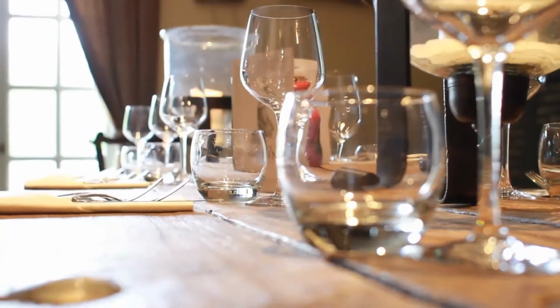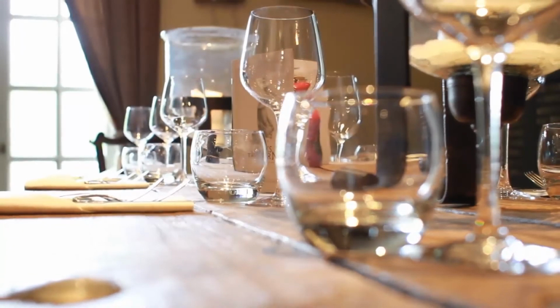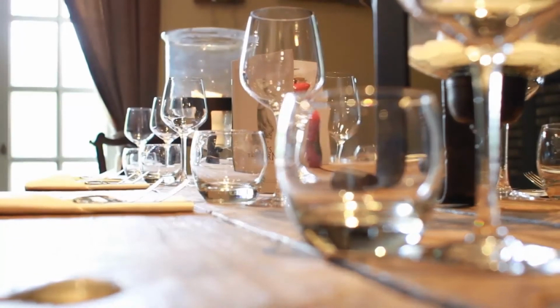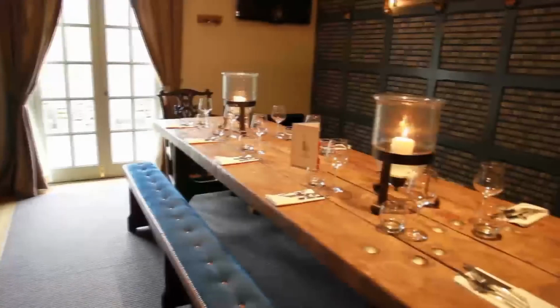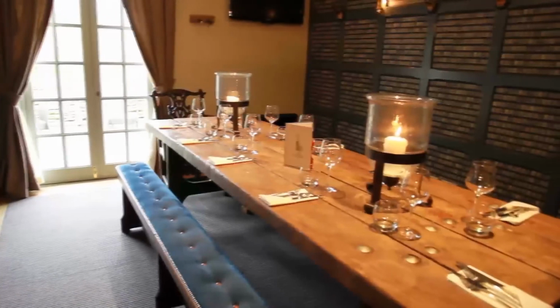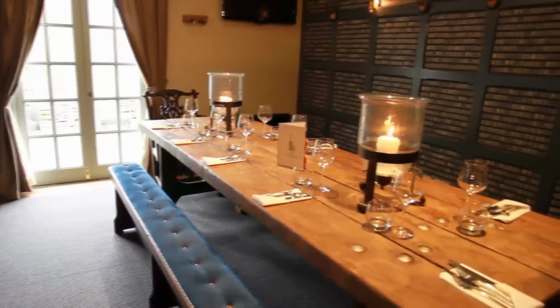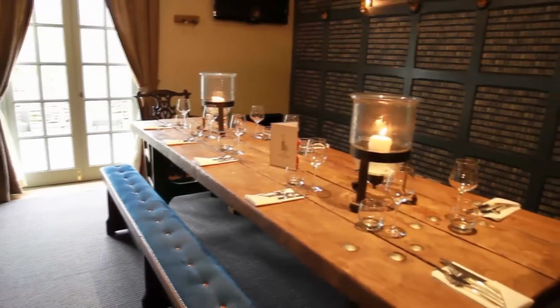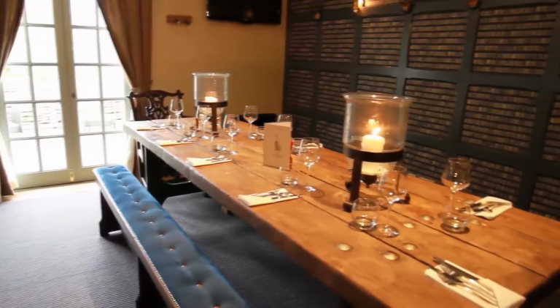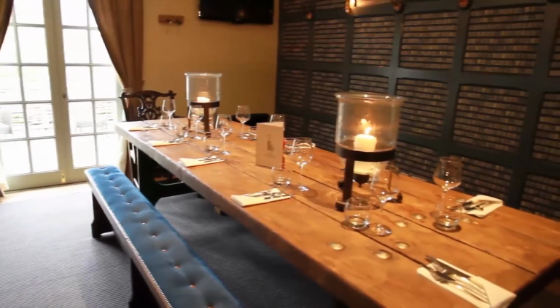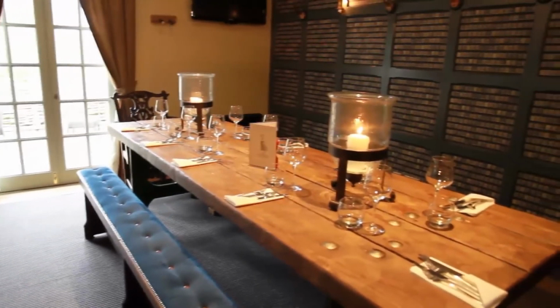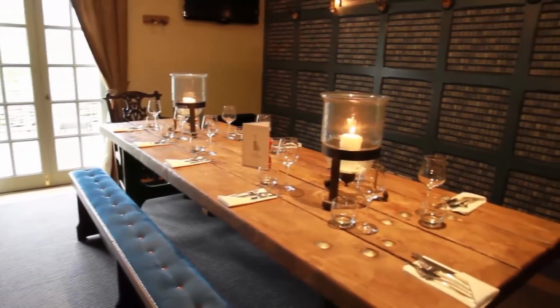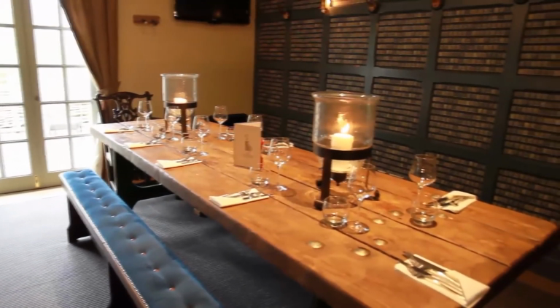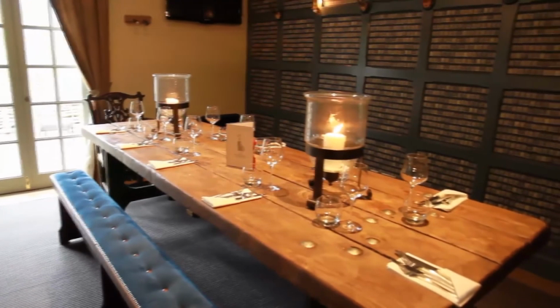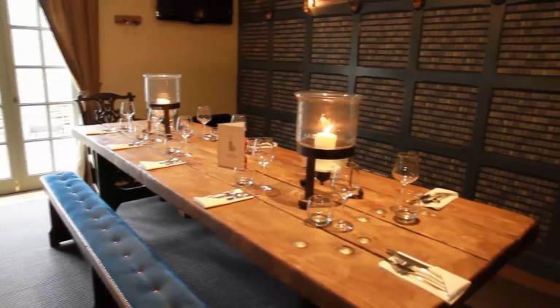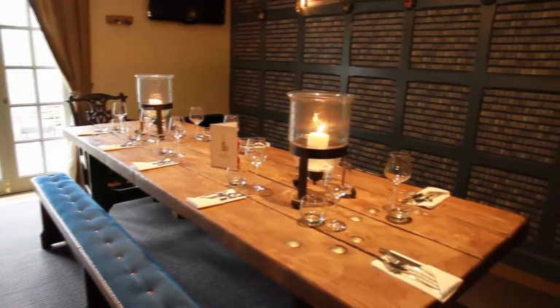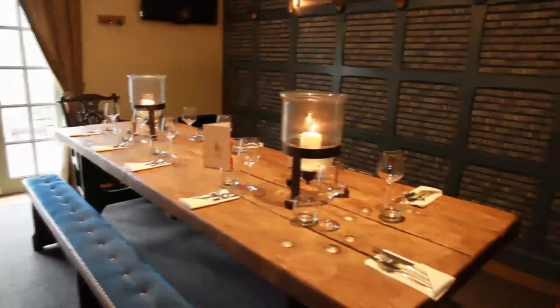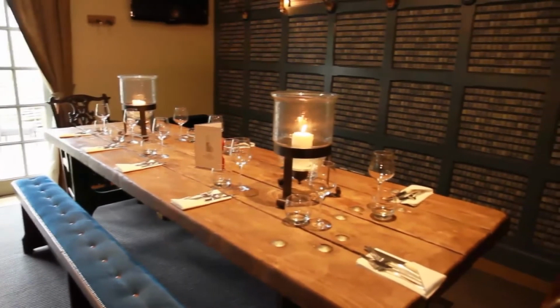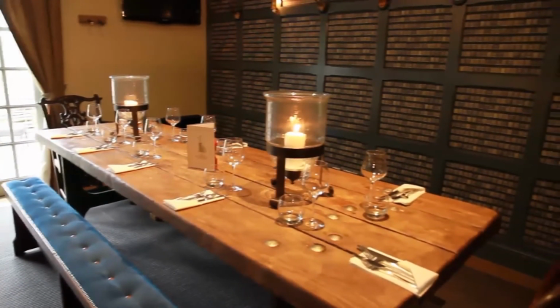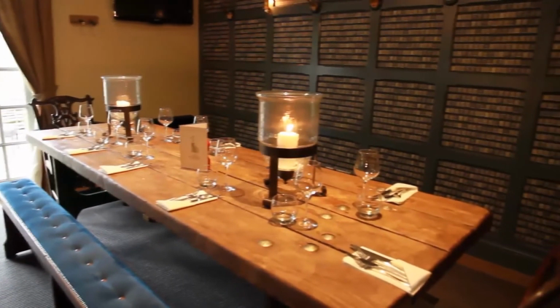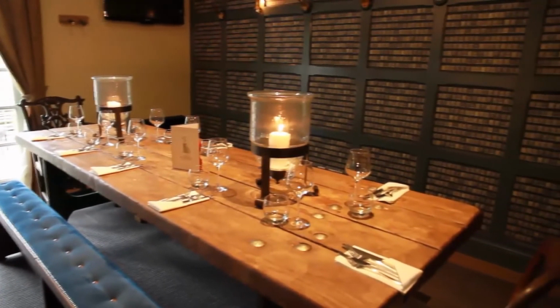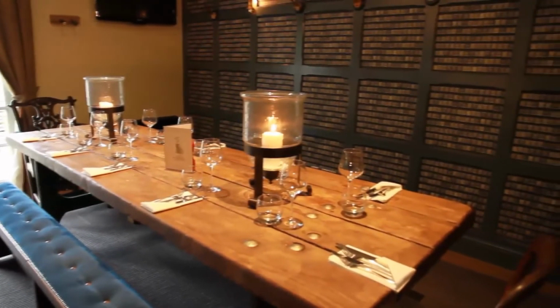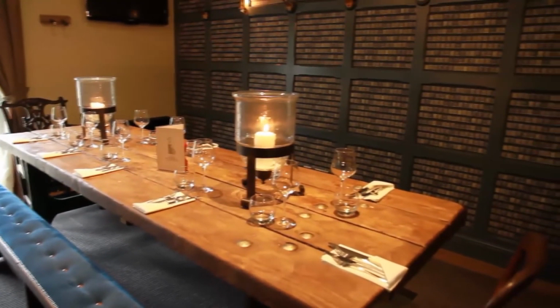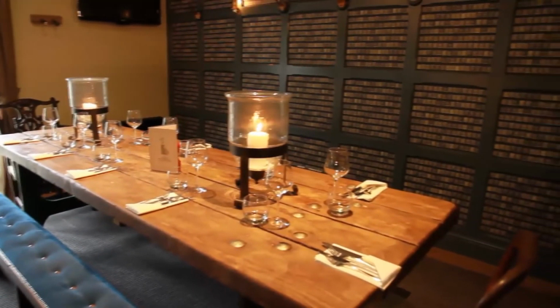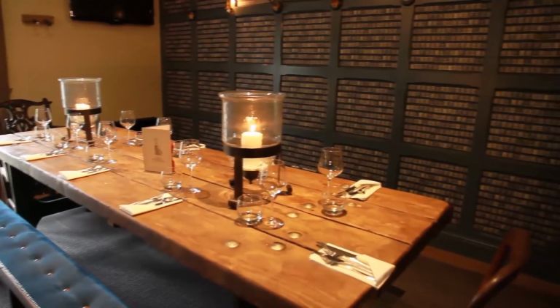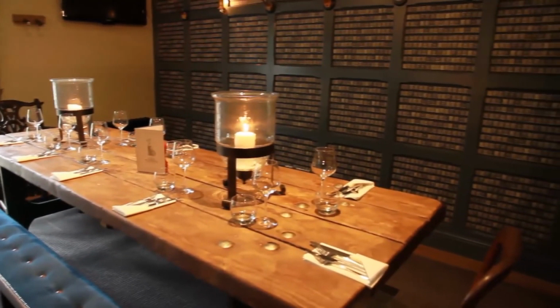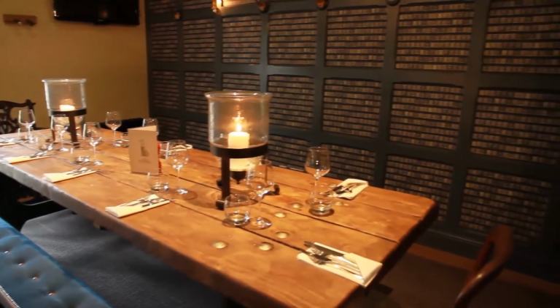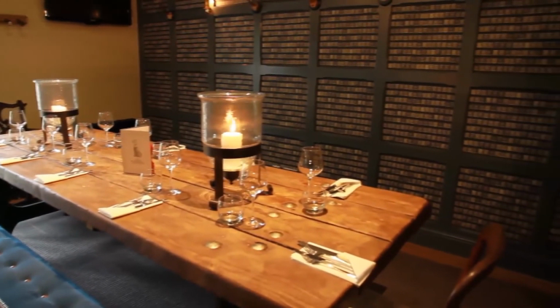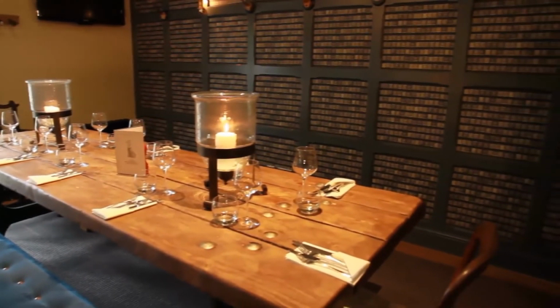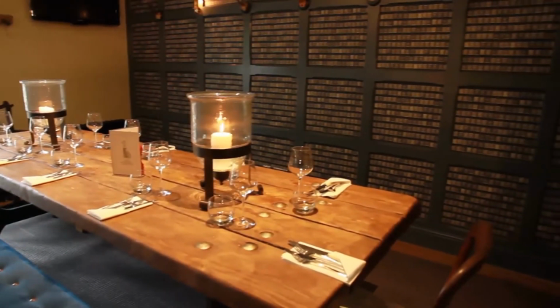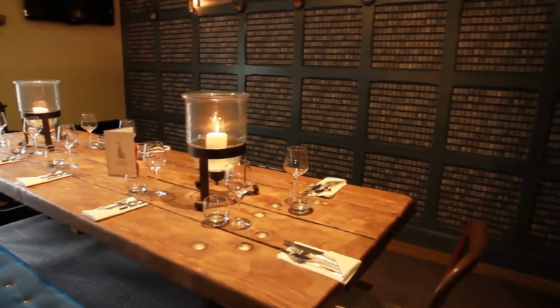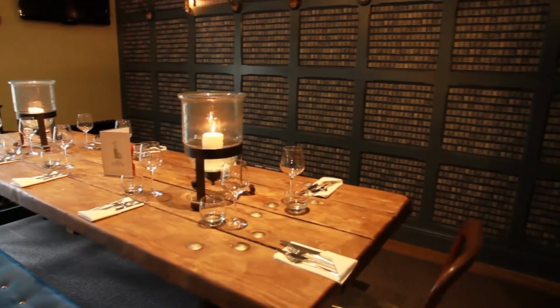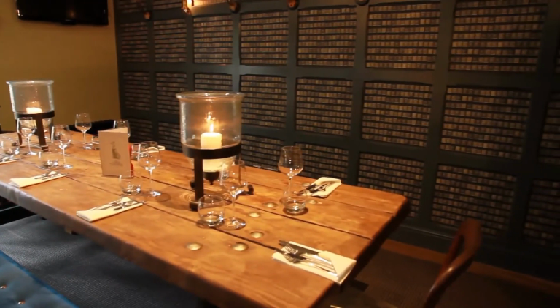This is our party table. It seats about 12 to 14 and it's pretty much fully booked at every lunchtime and evening session.